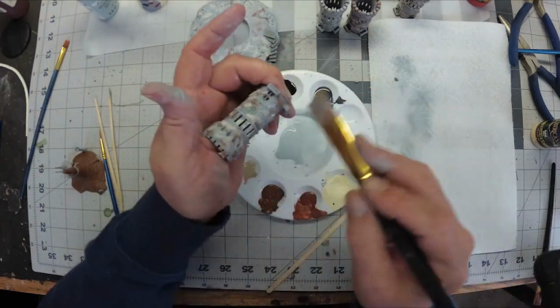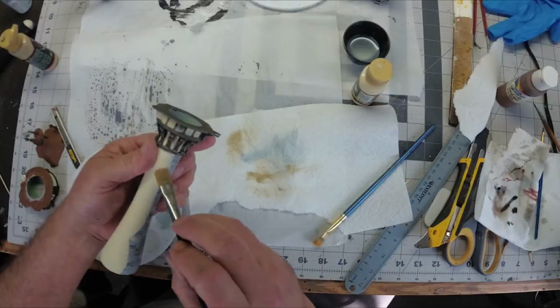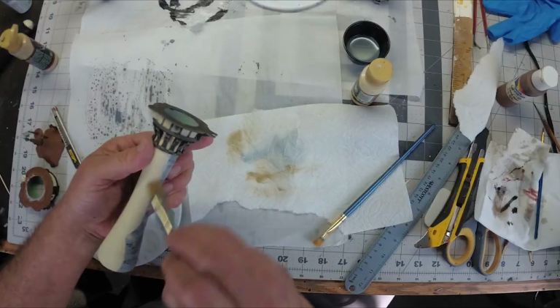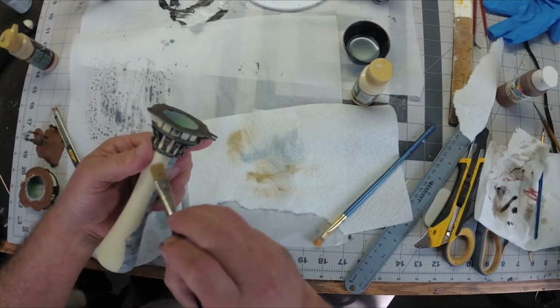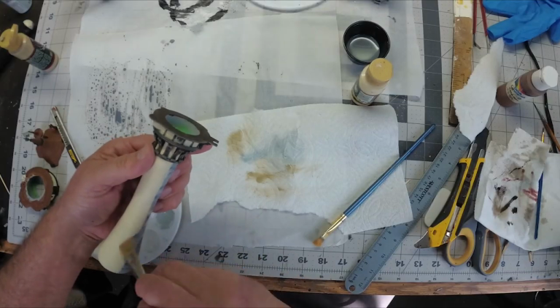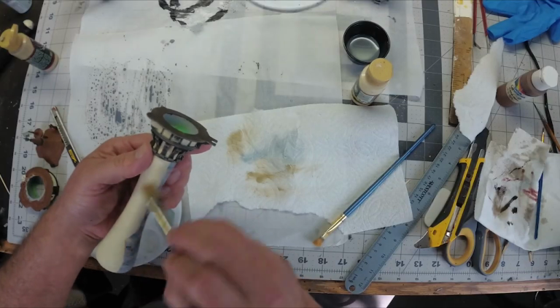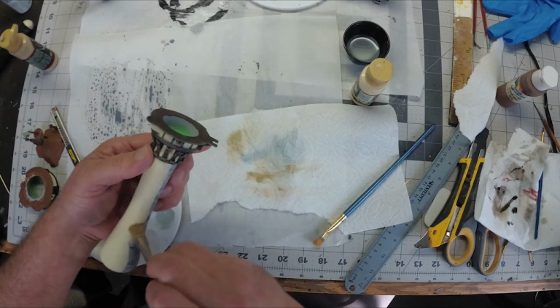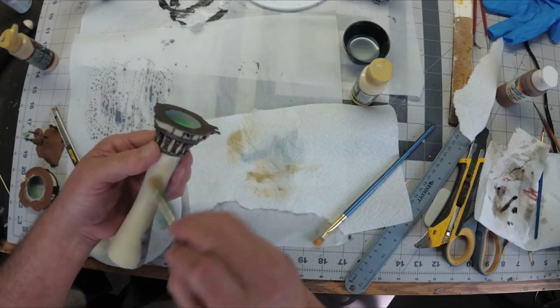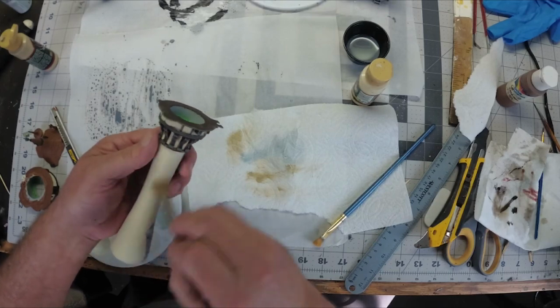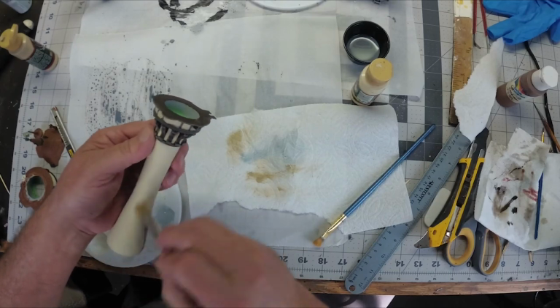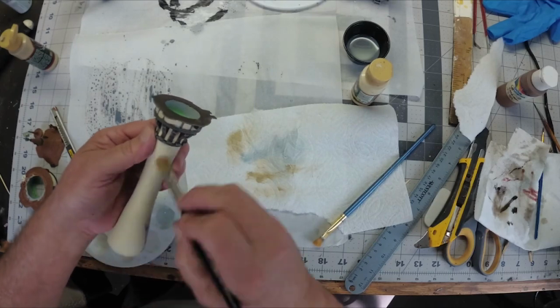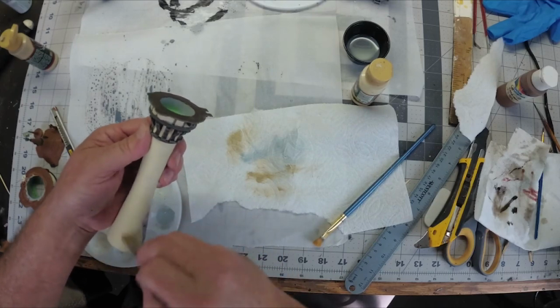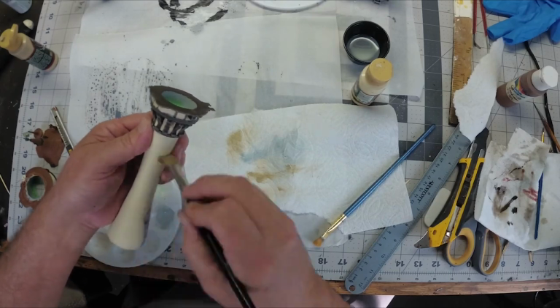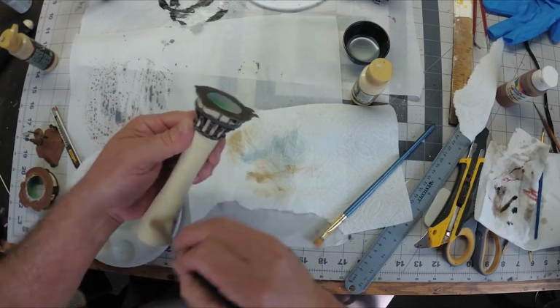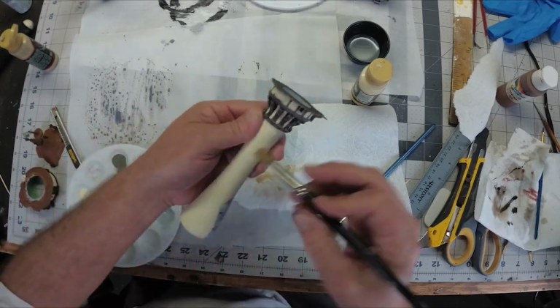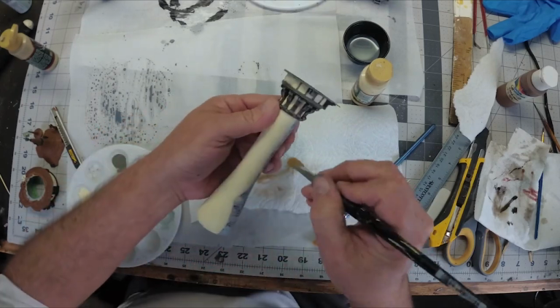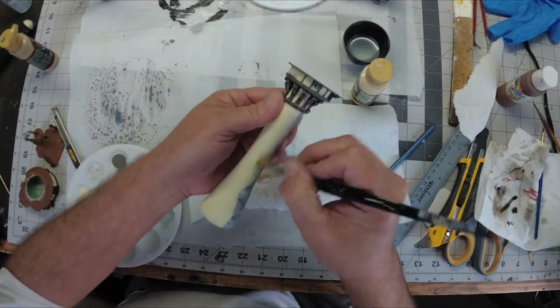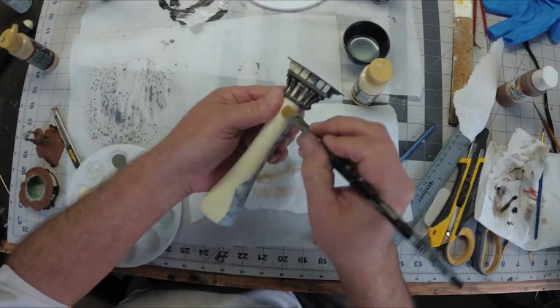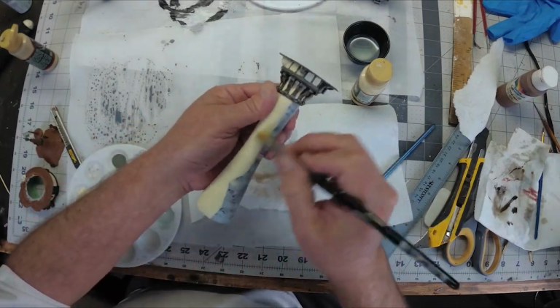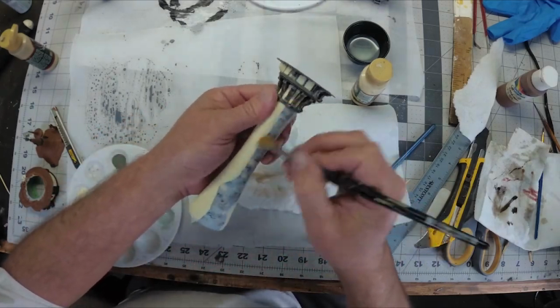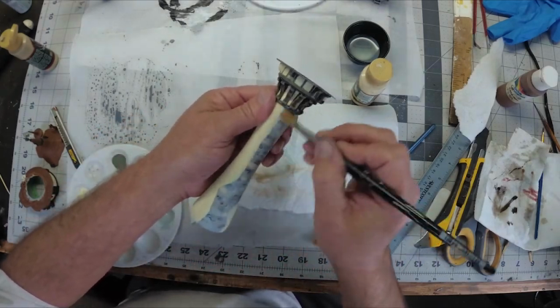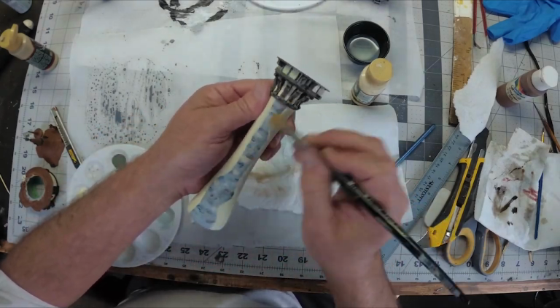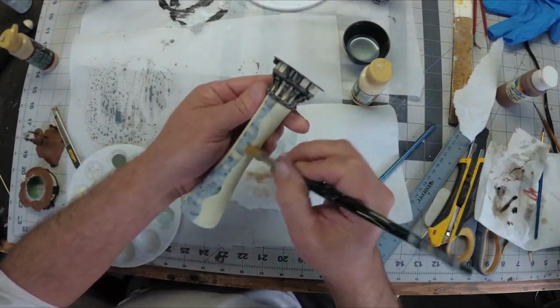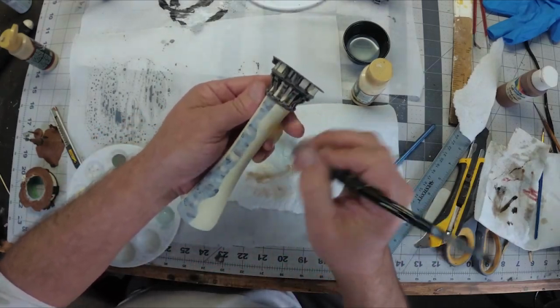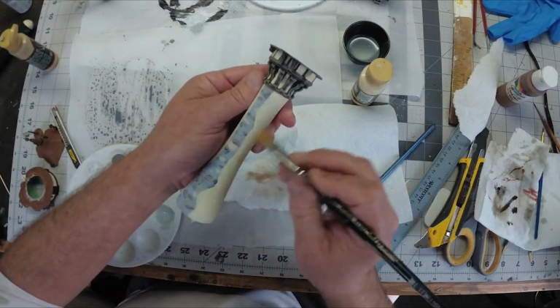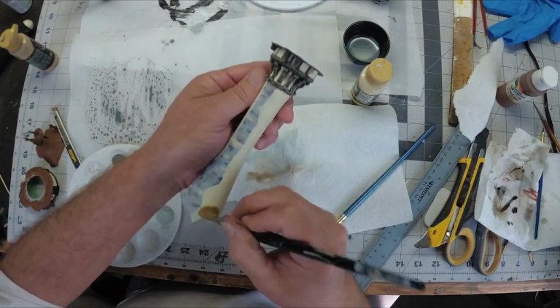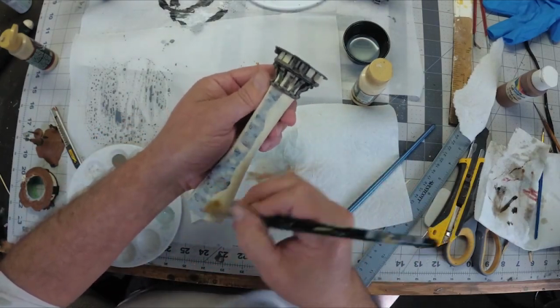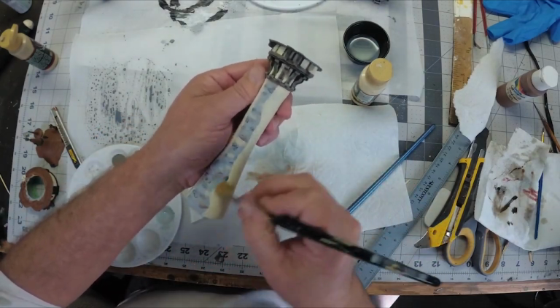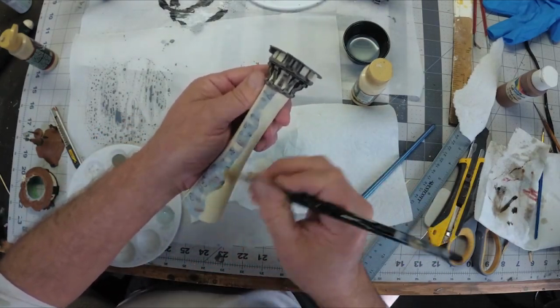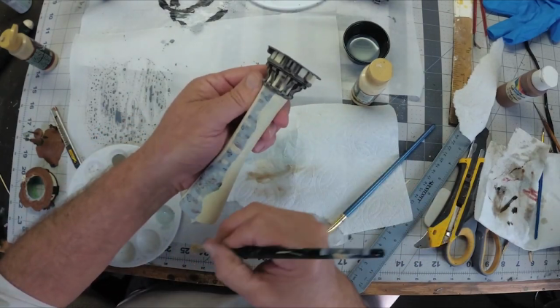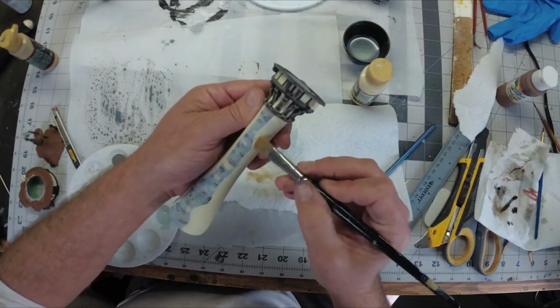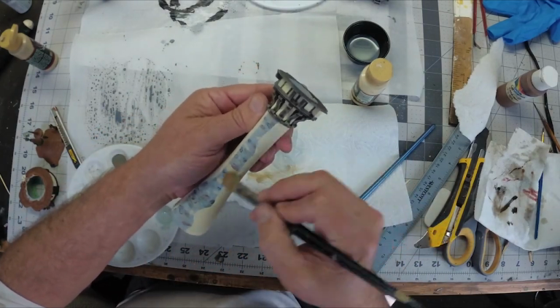The tower section has a different color scheme, so I'm going to be dry brushing it with a tan color.